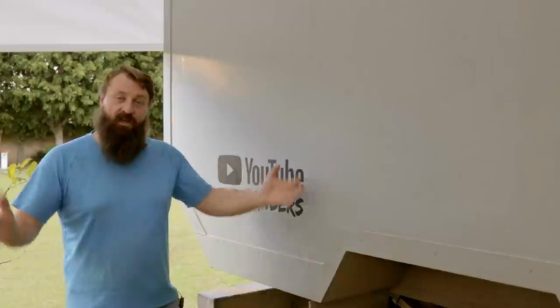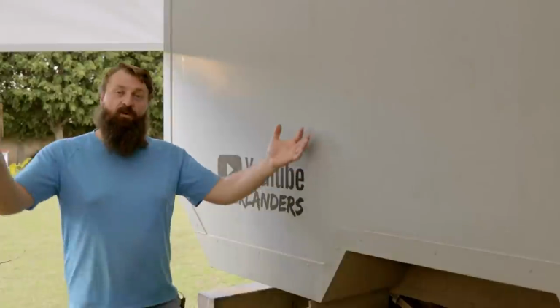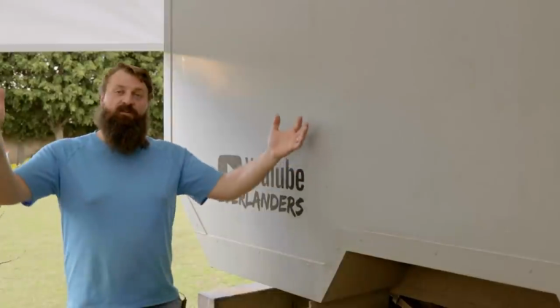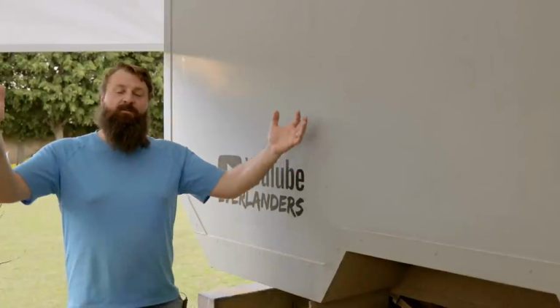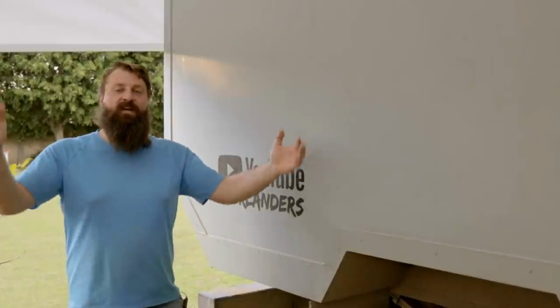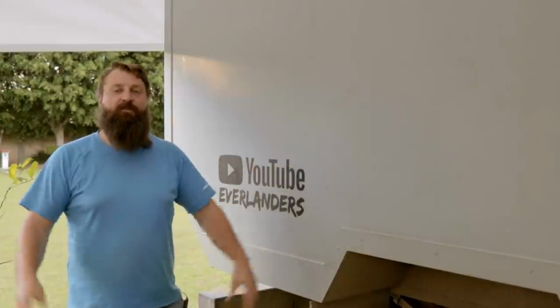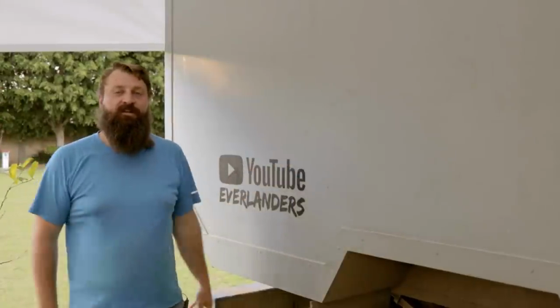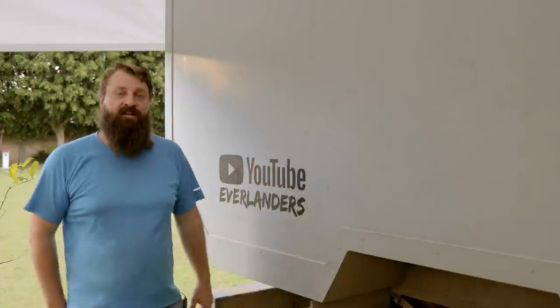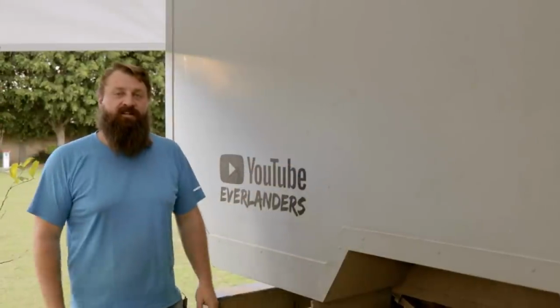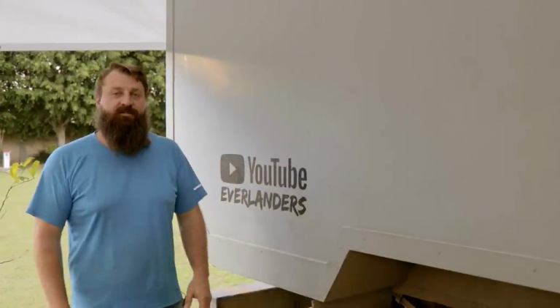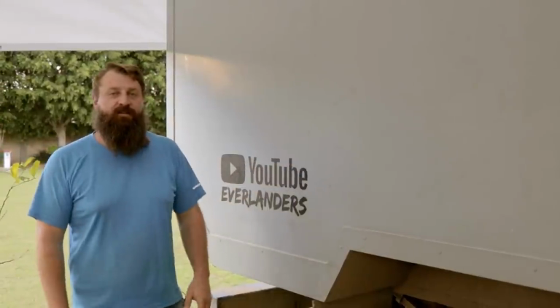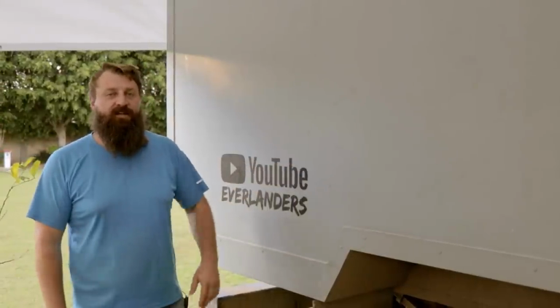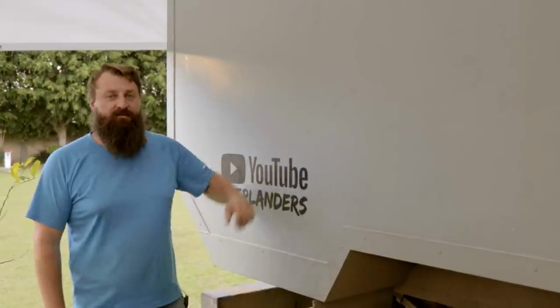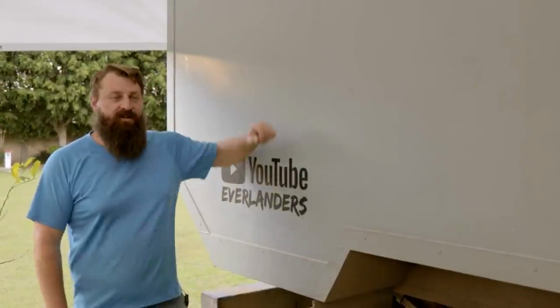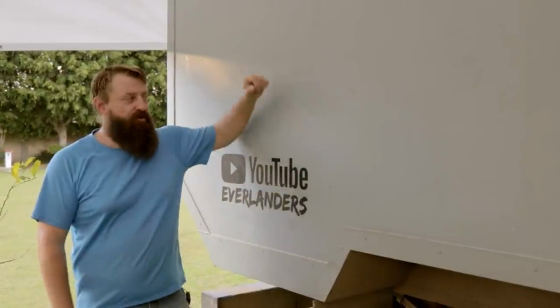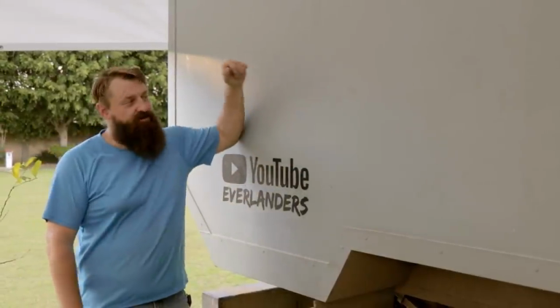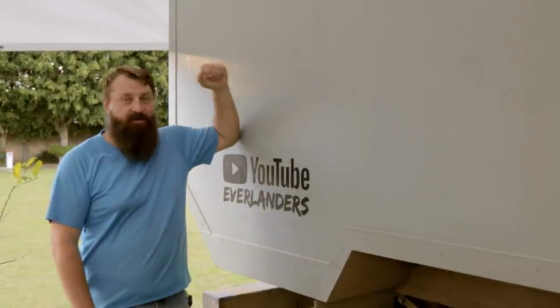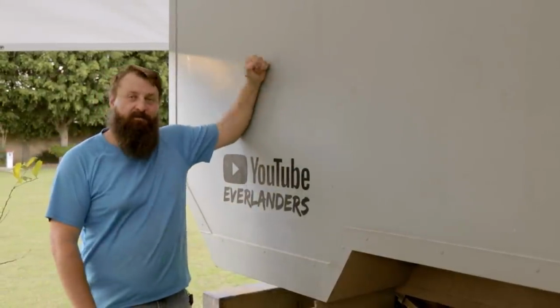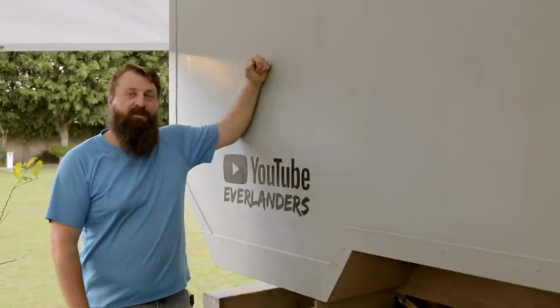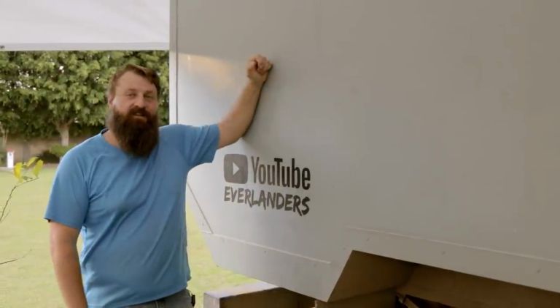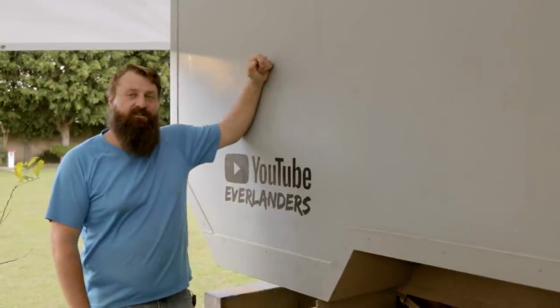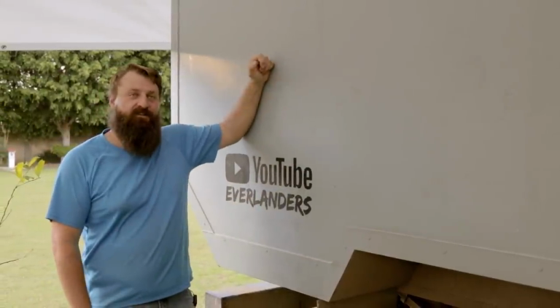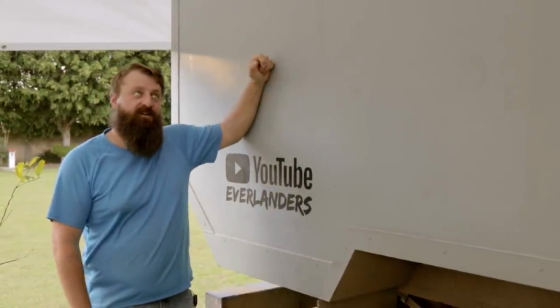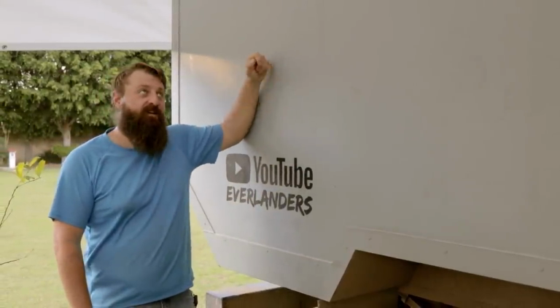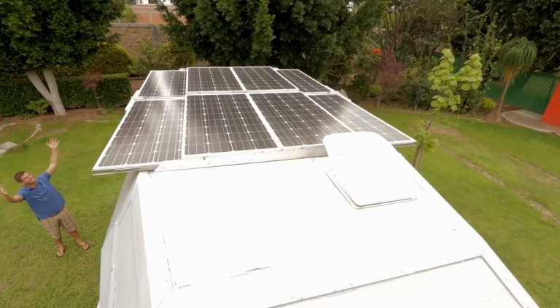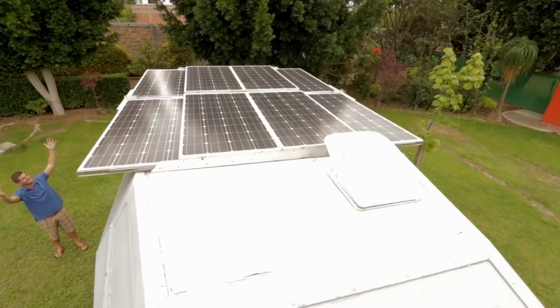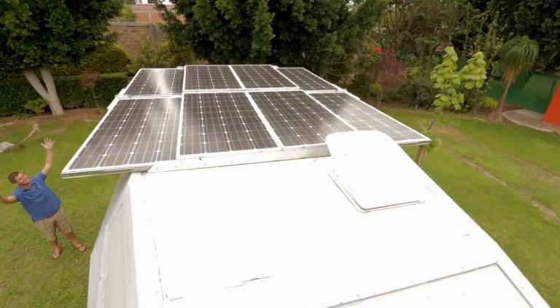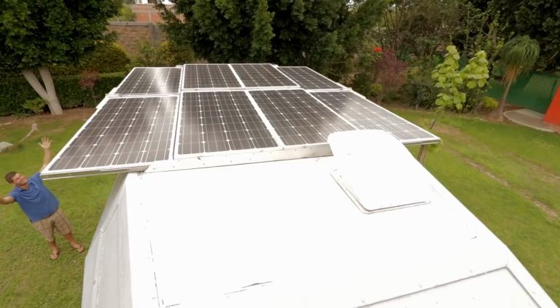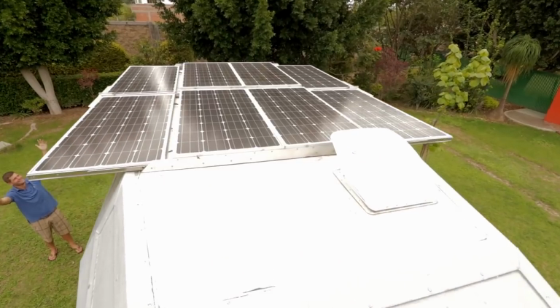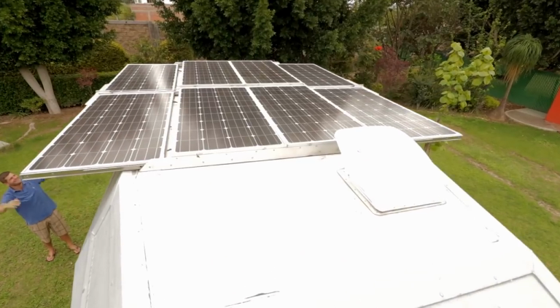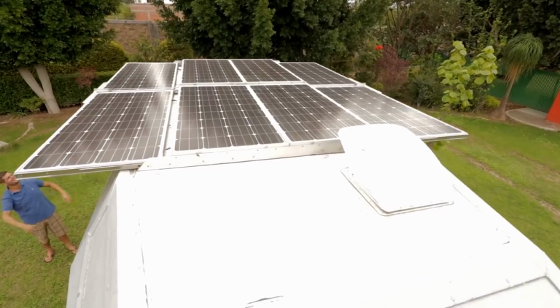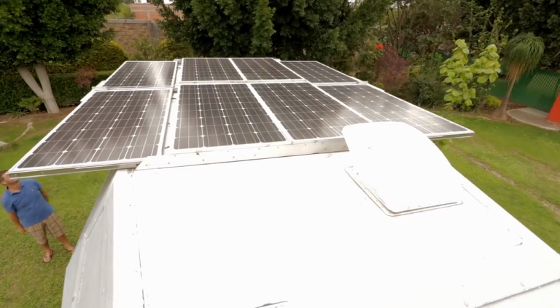Welcome back everyone. In this video we get a 3D printer, build it into the truck, and power it directly from our solar.